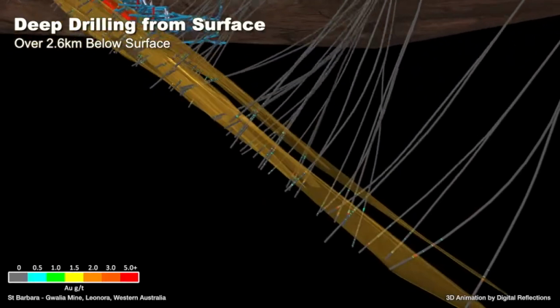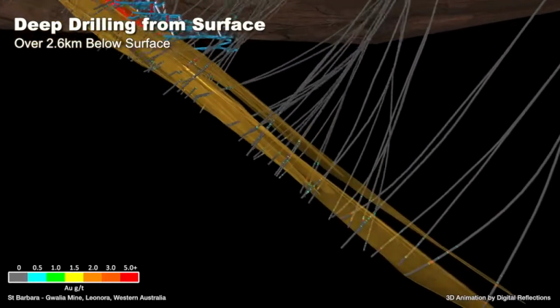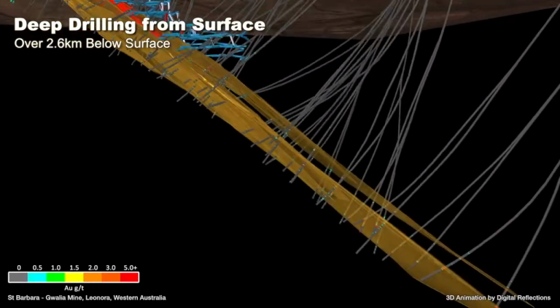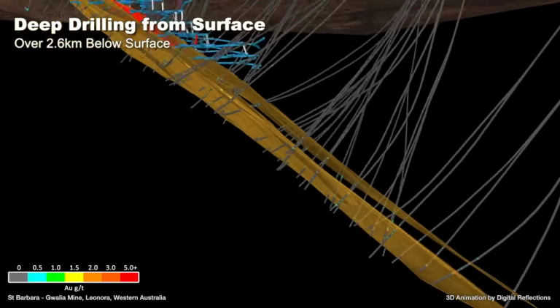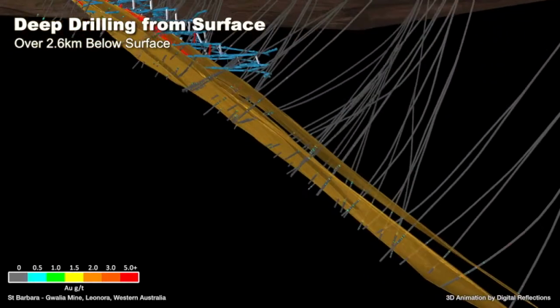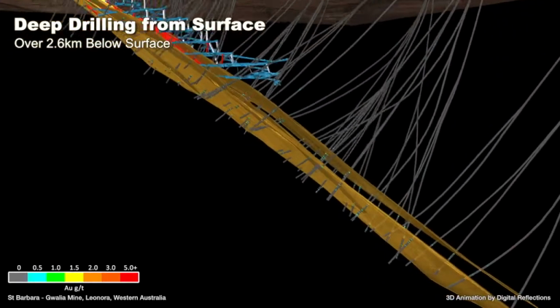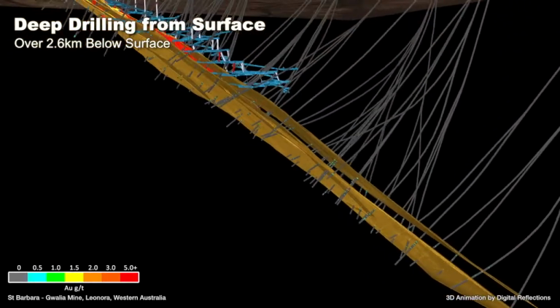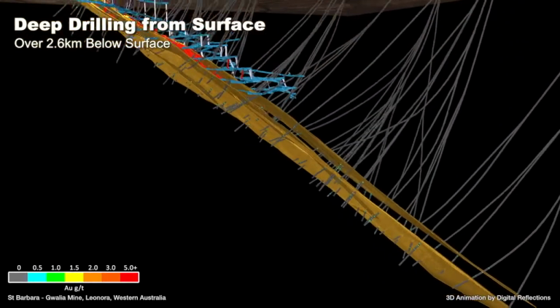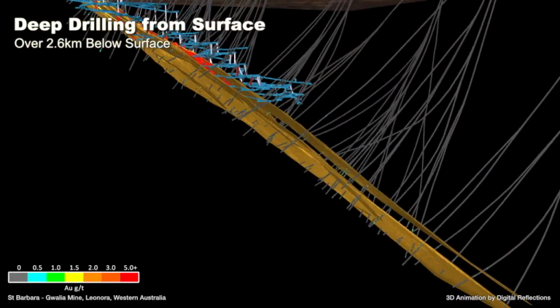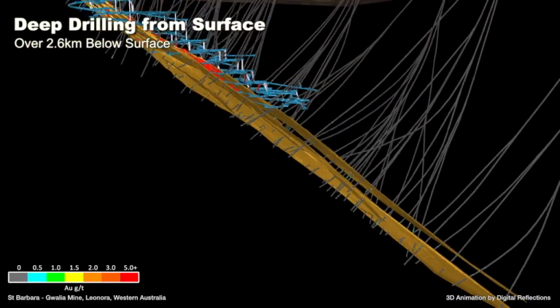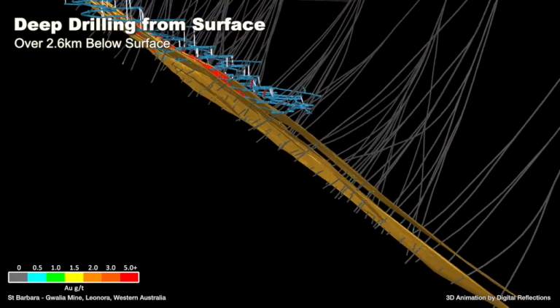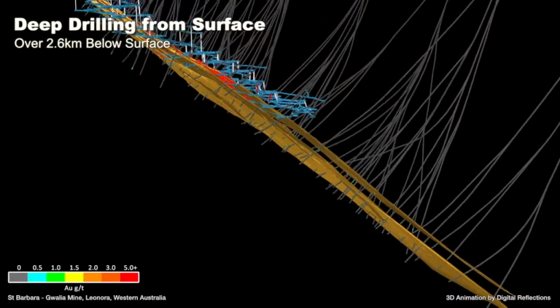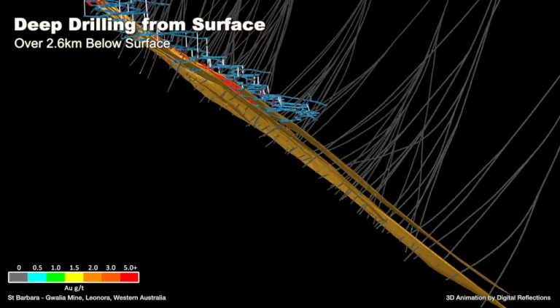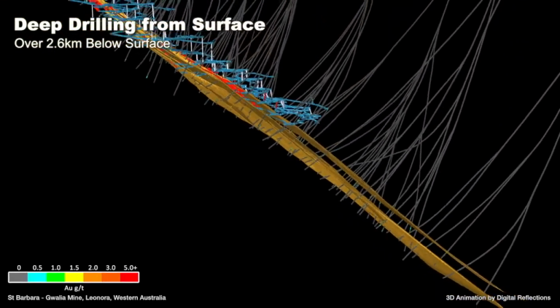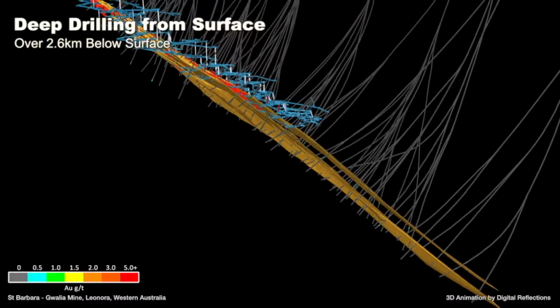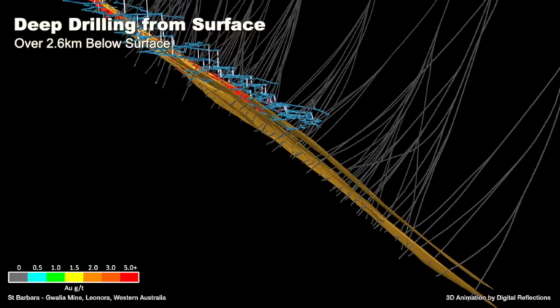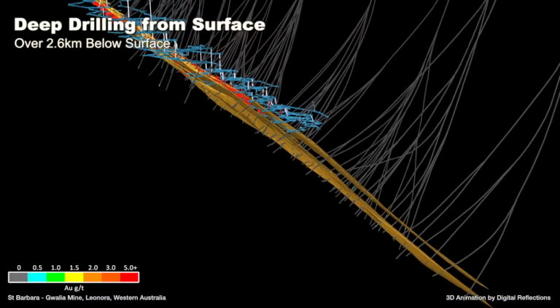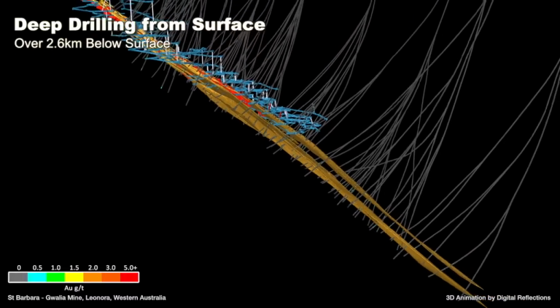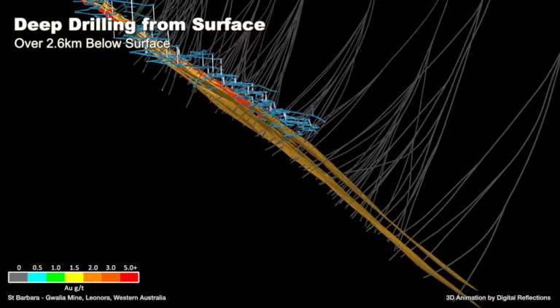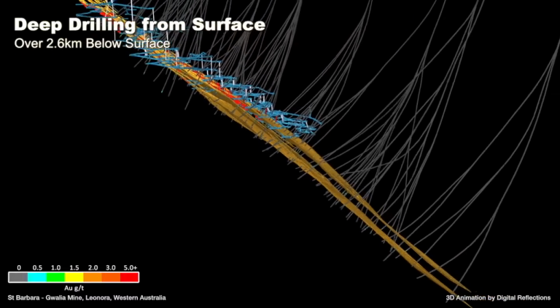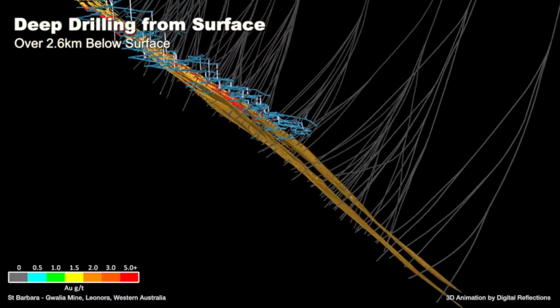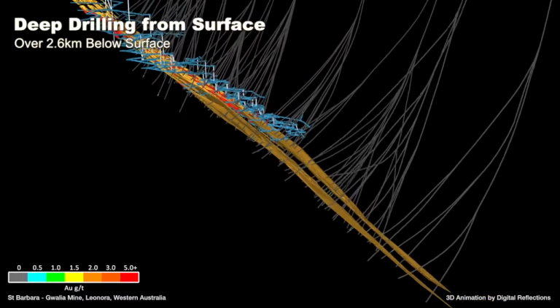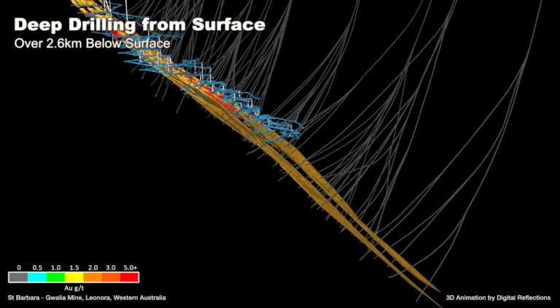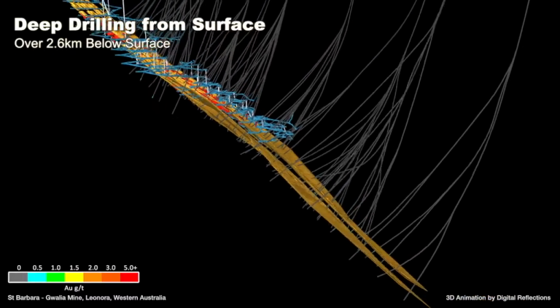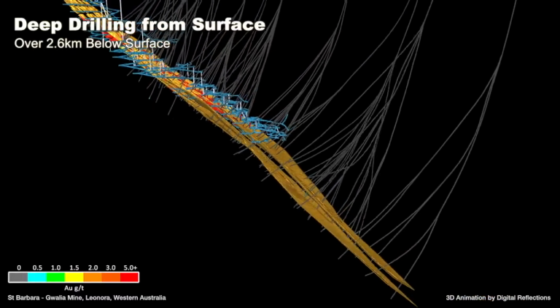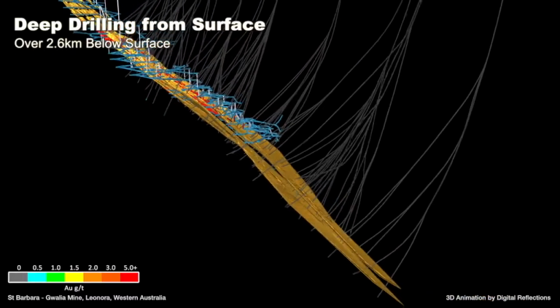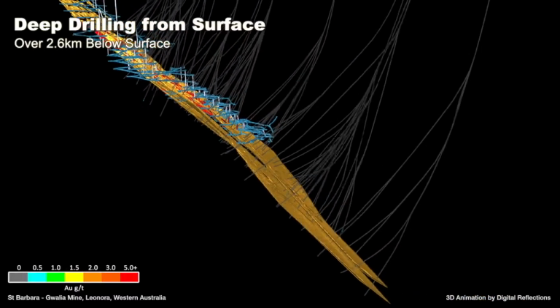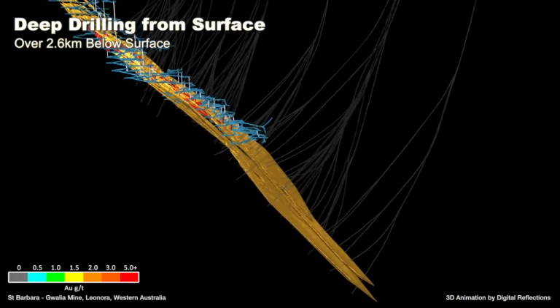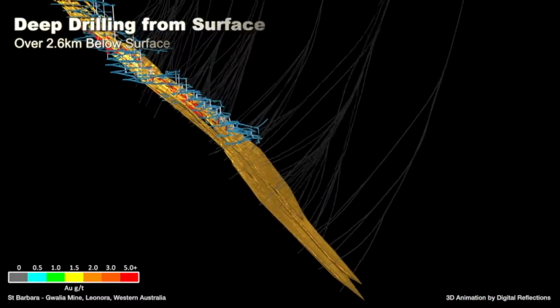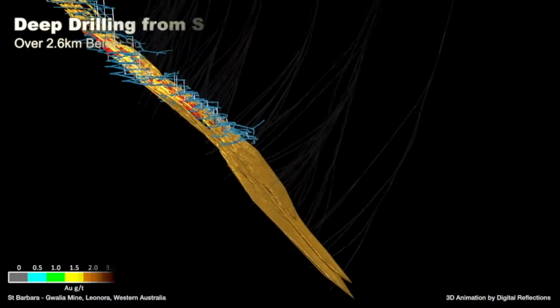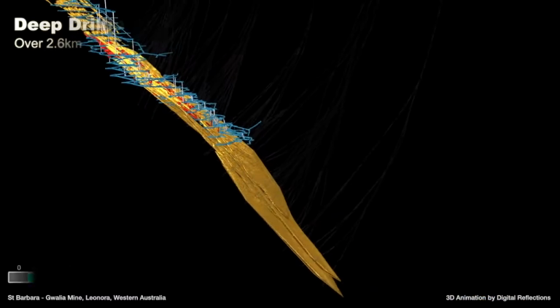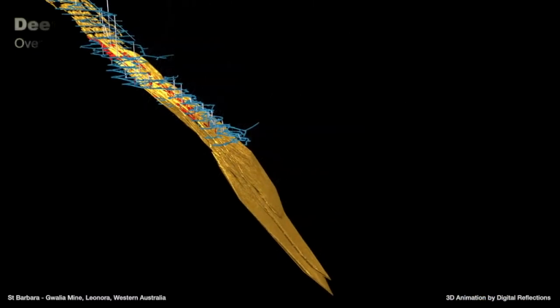According to current mine planning, mining operations will reach a depth of 2.26 kilometres by 2031.